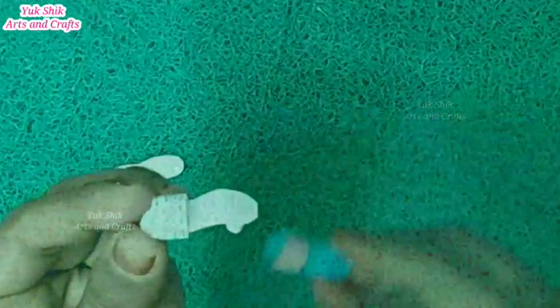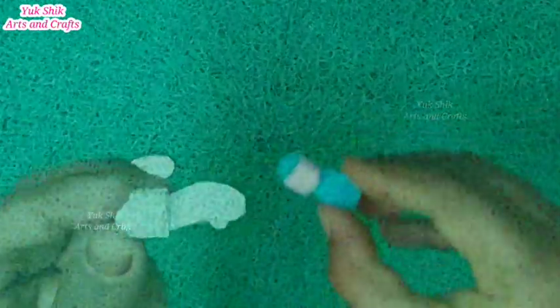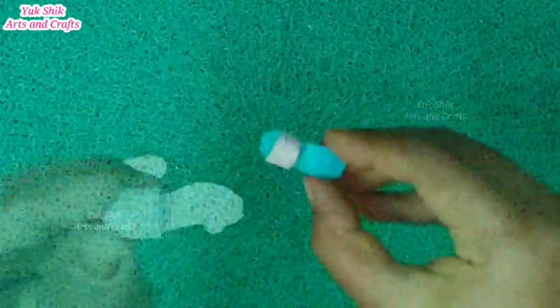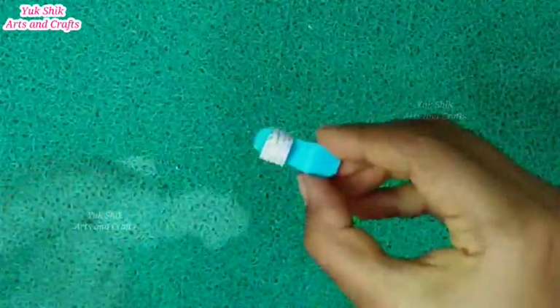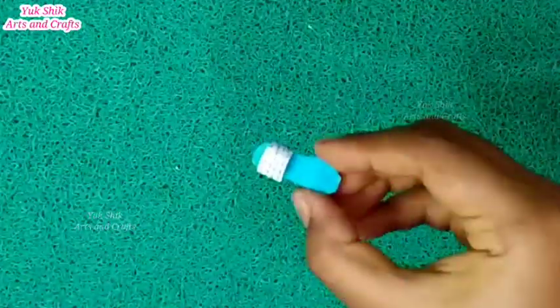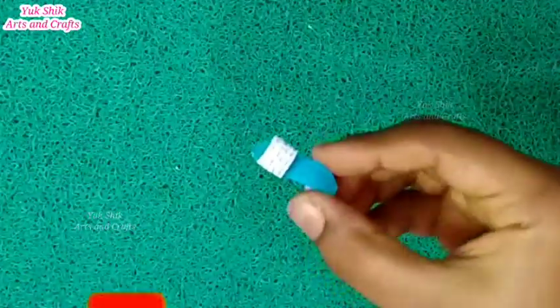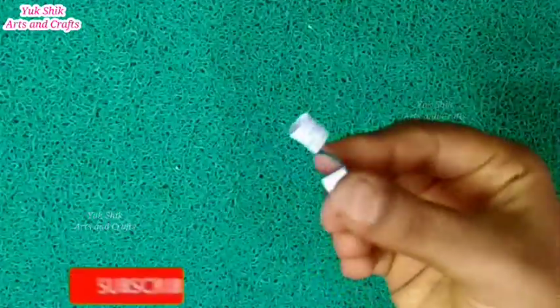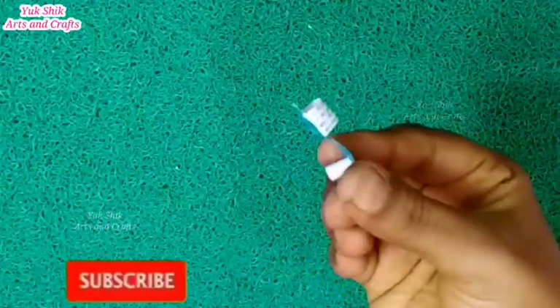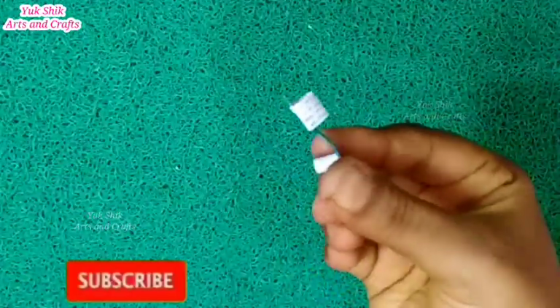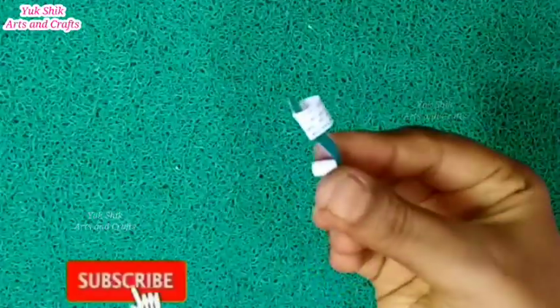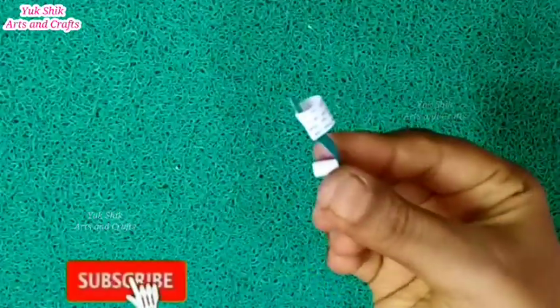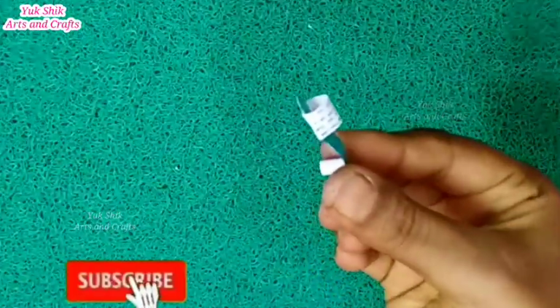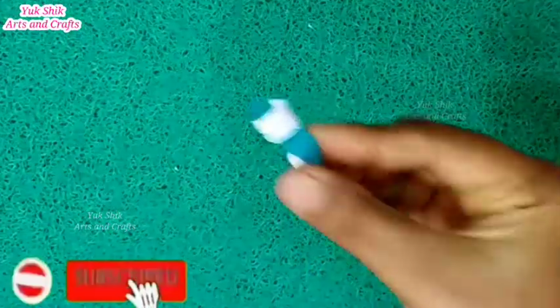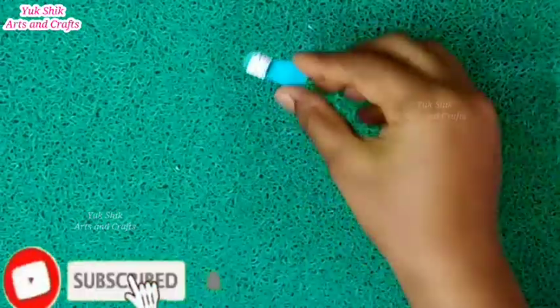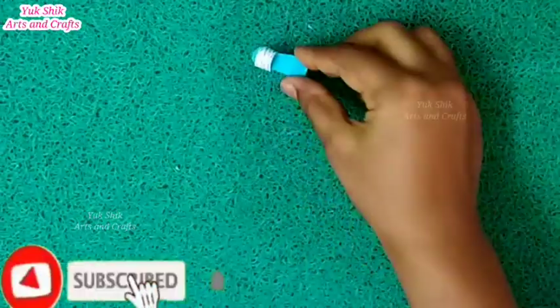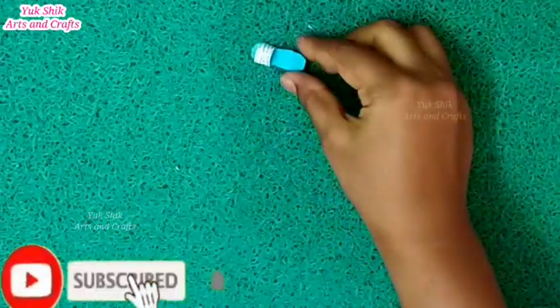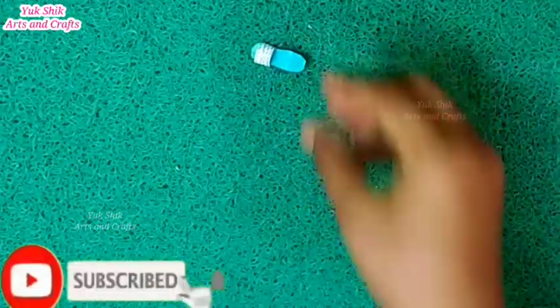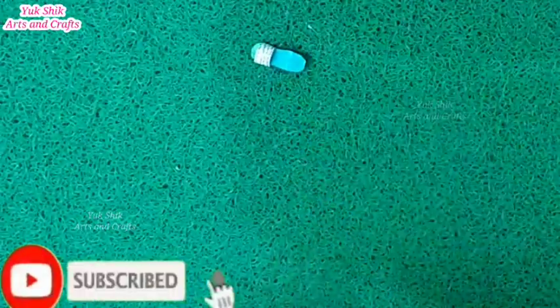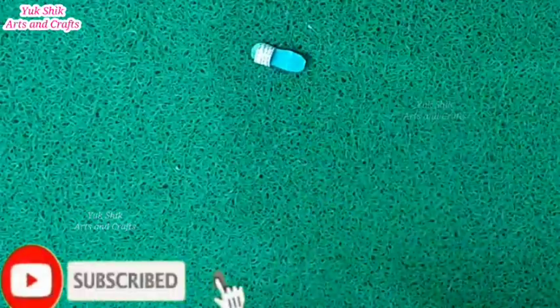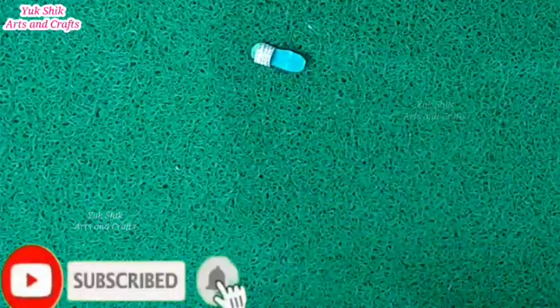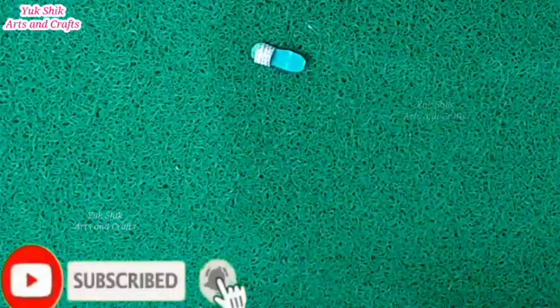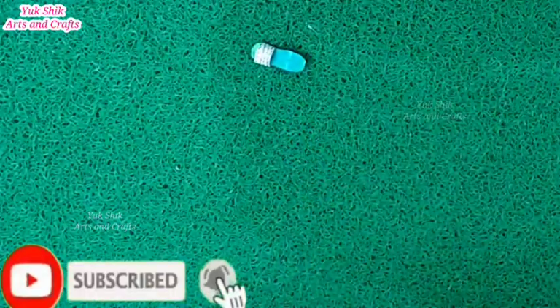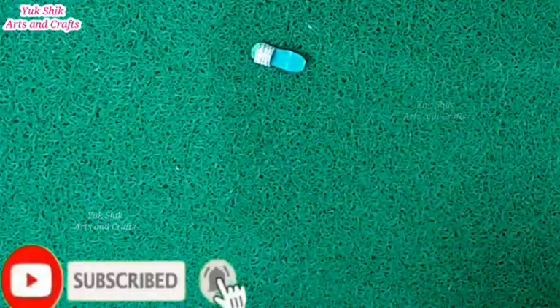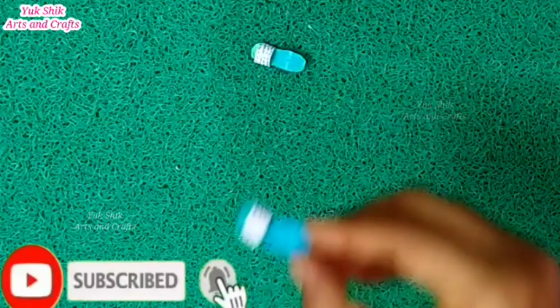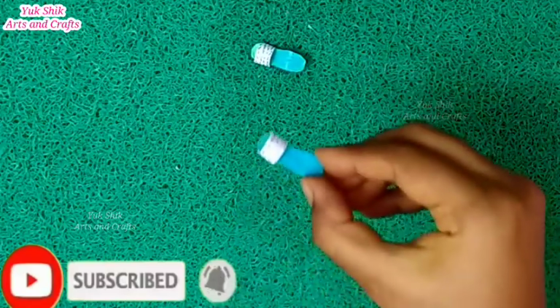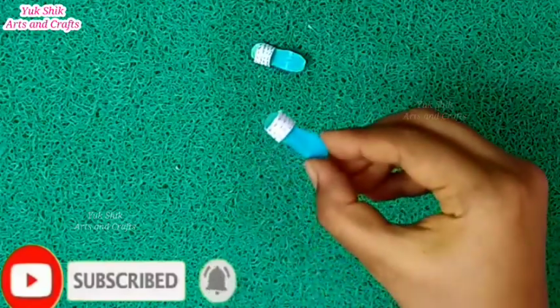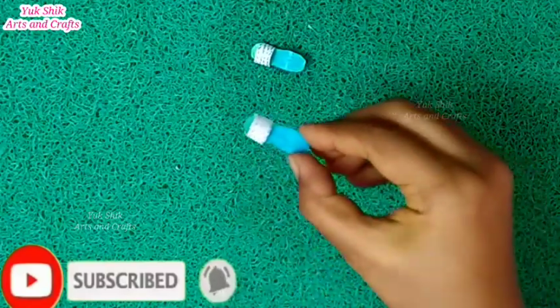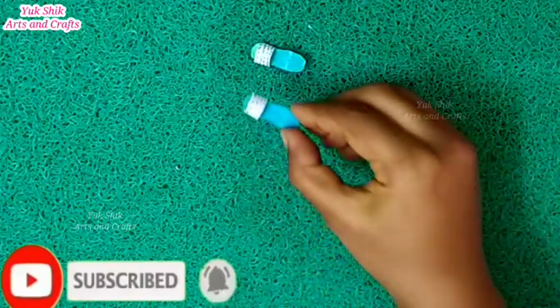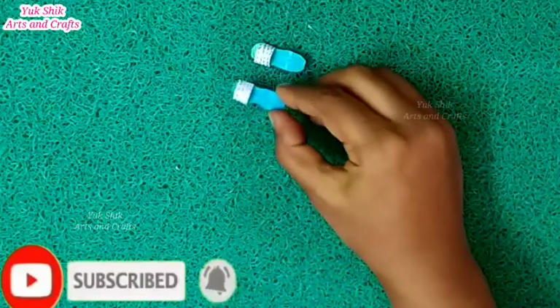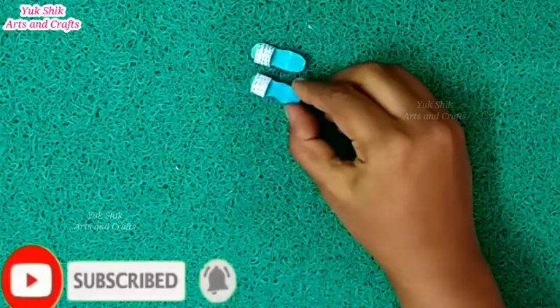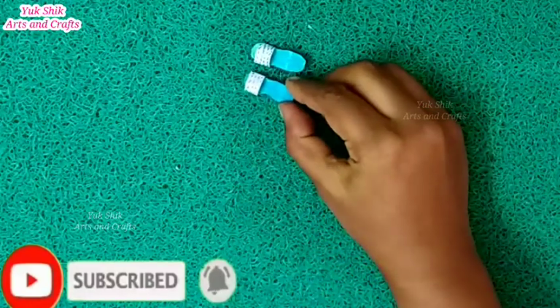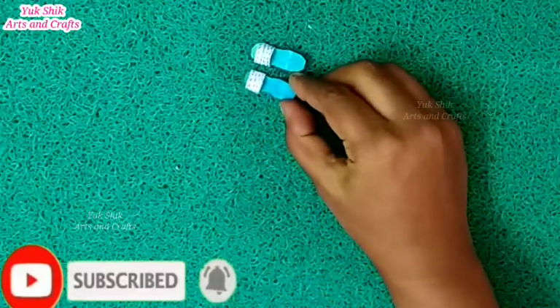You can also color it white with sky blue color. I will color it now.